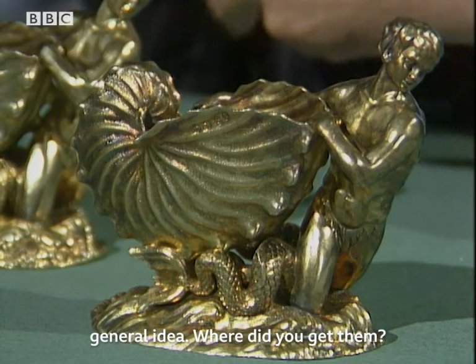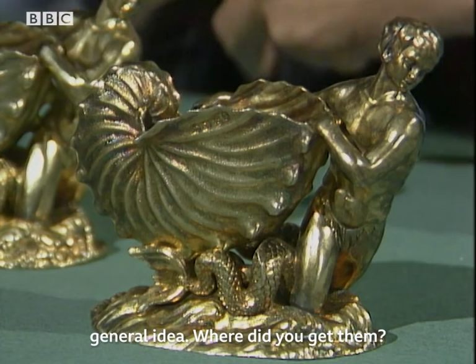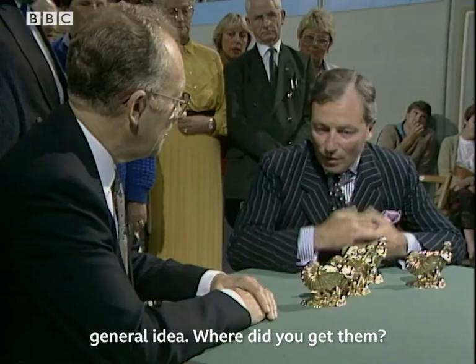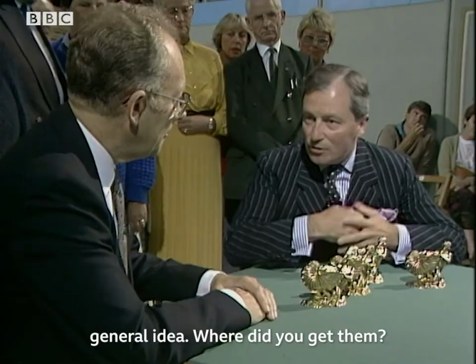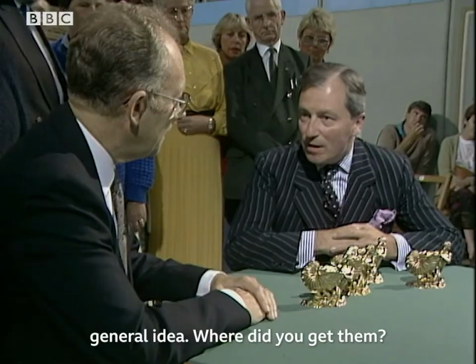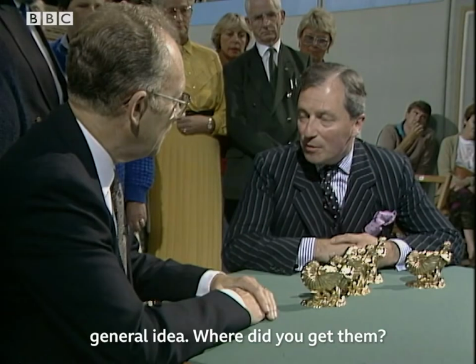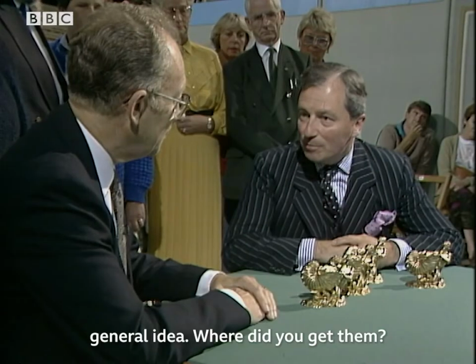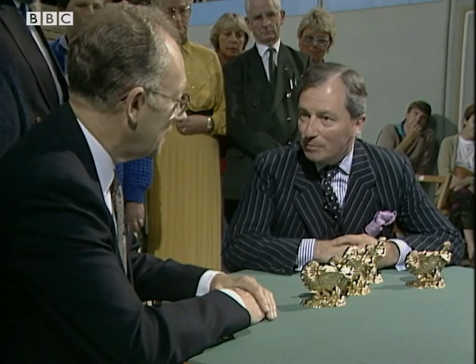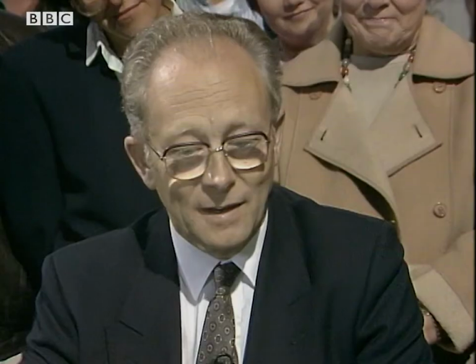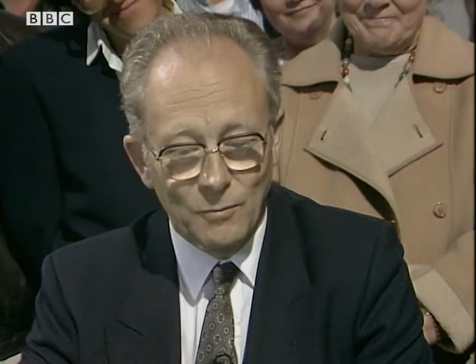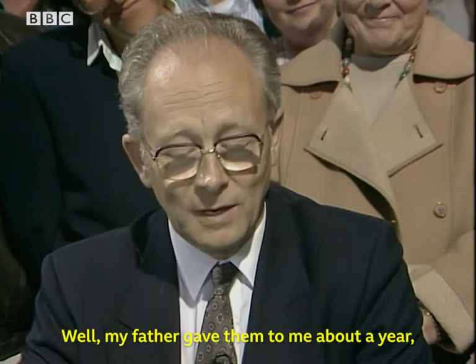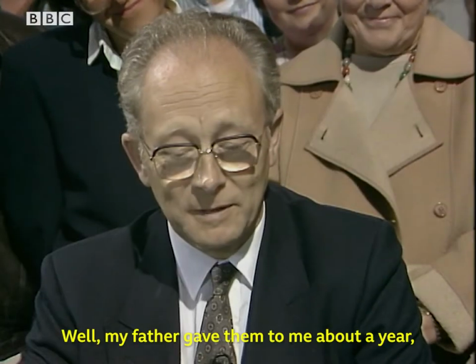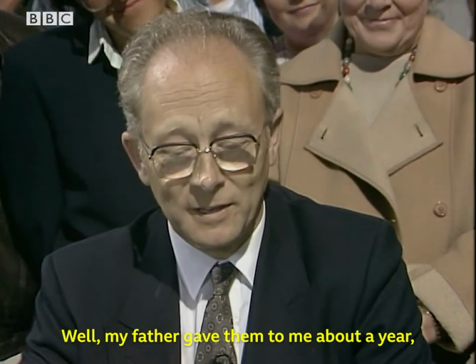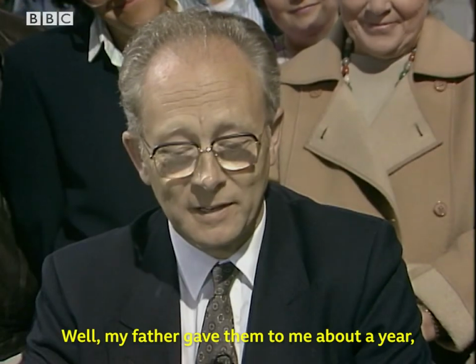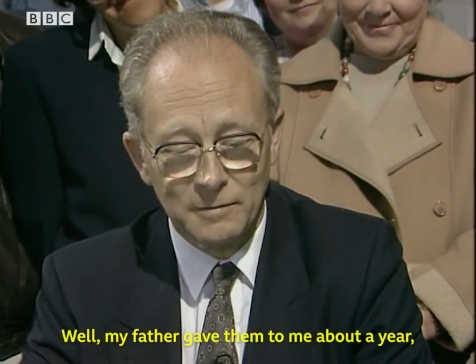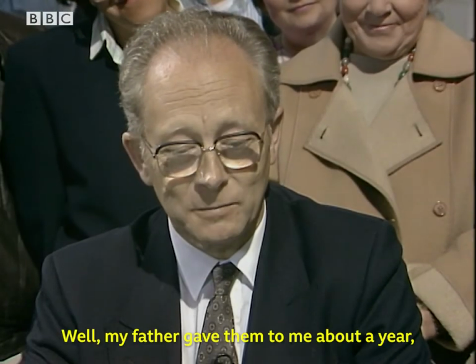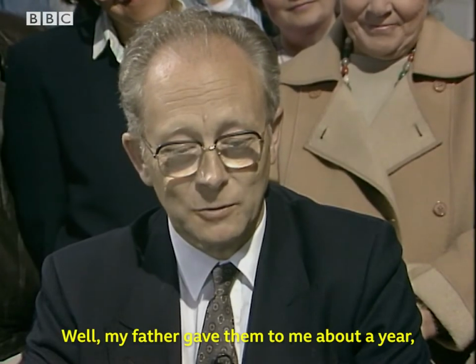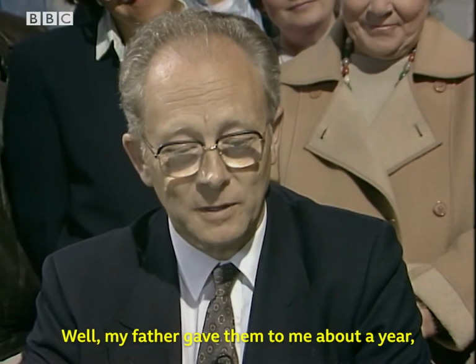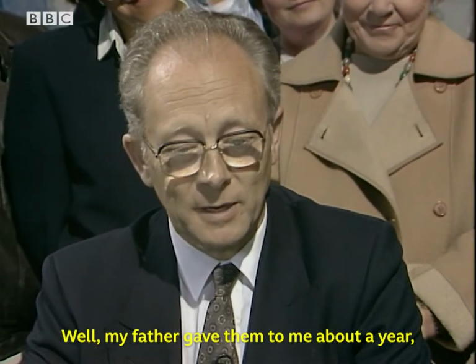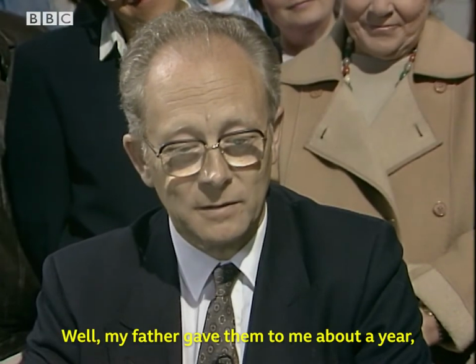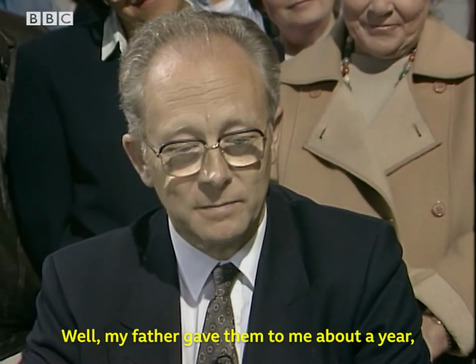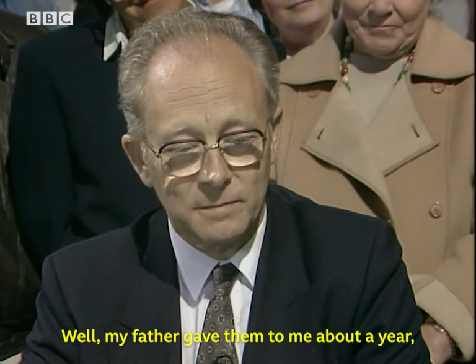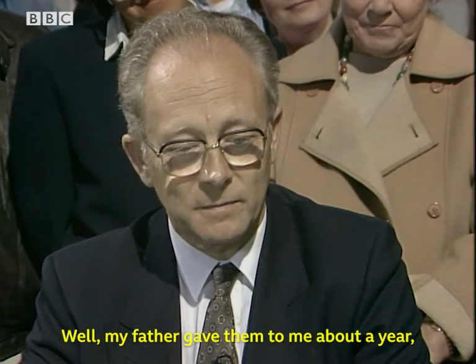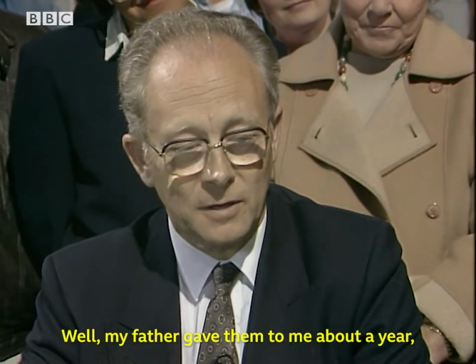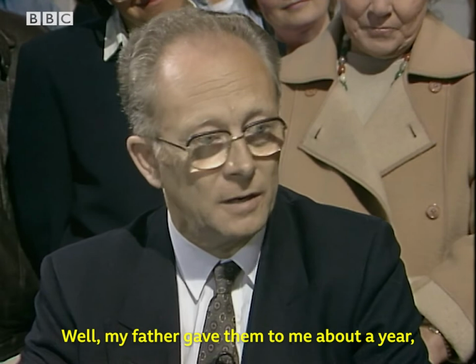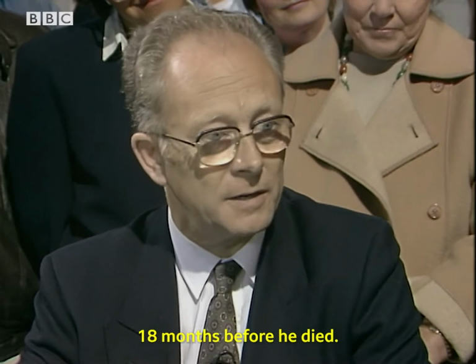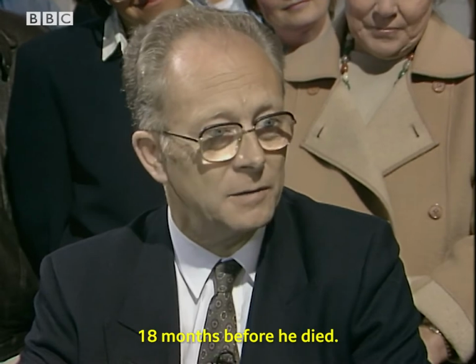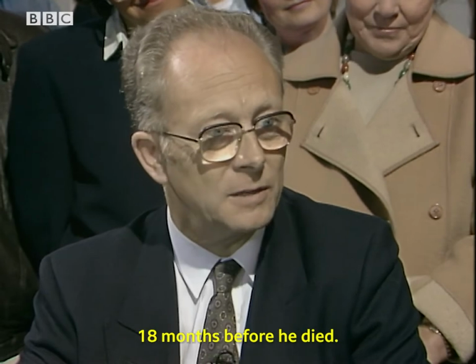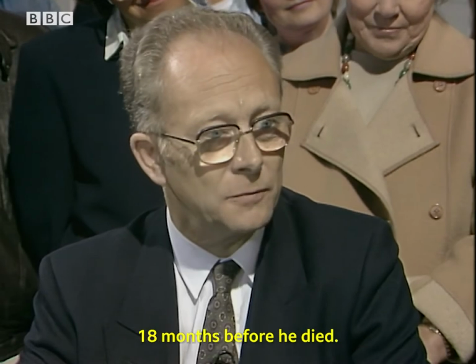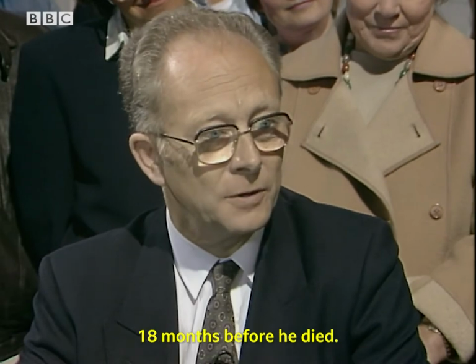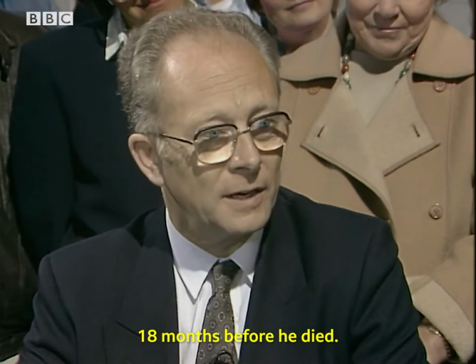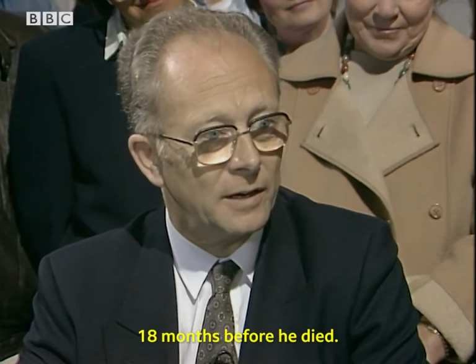Where did you get them? My father gave them to me about a year, 18 months before he died.